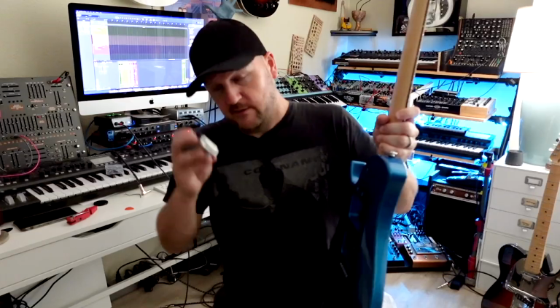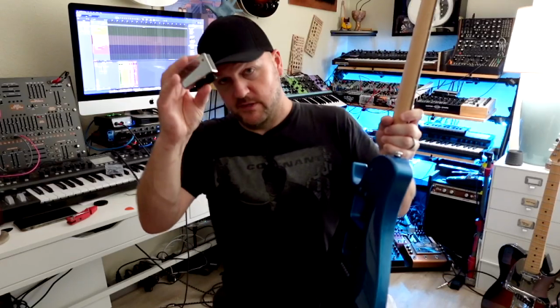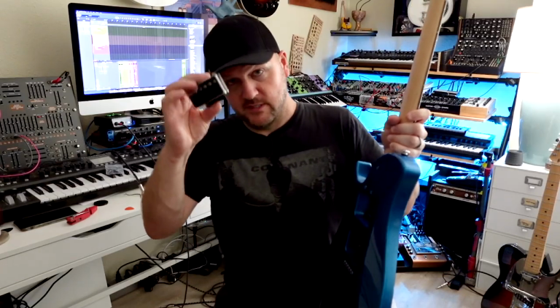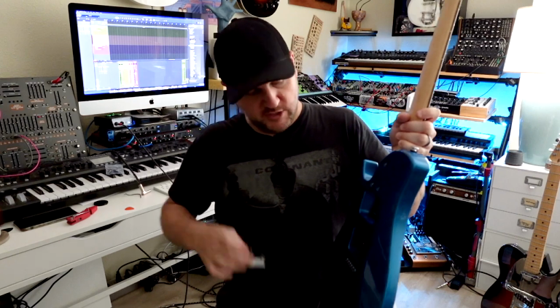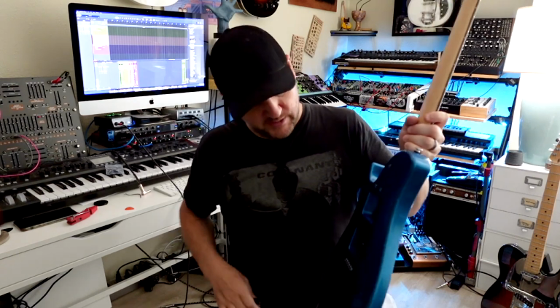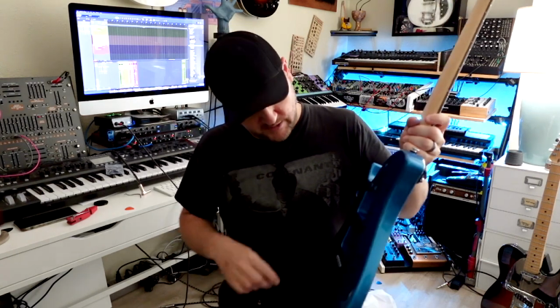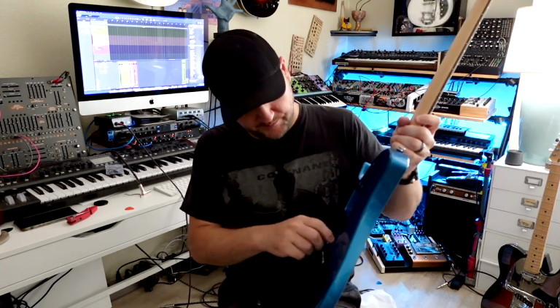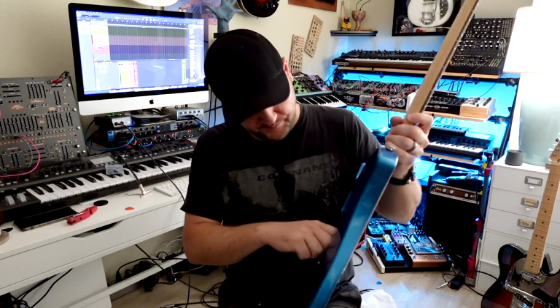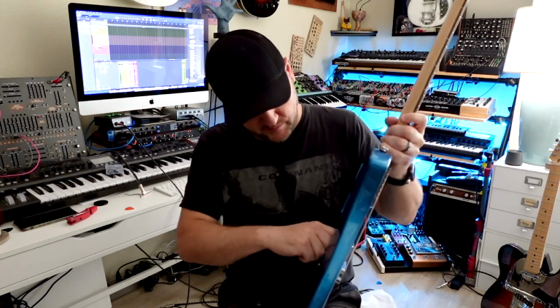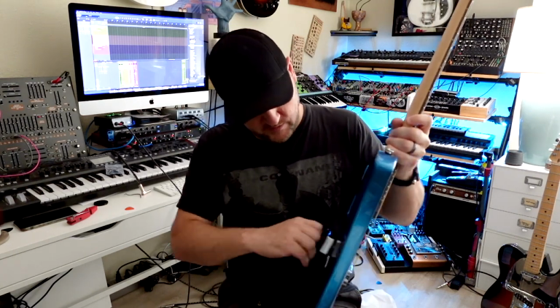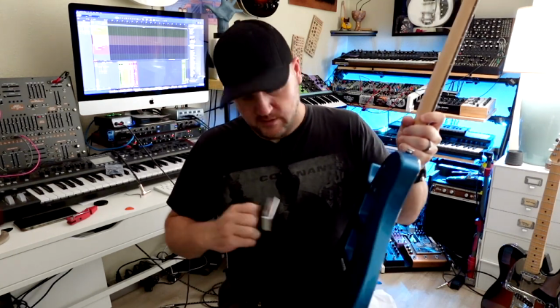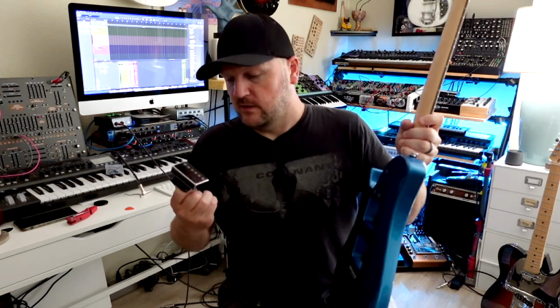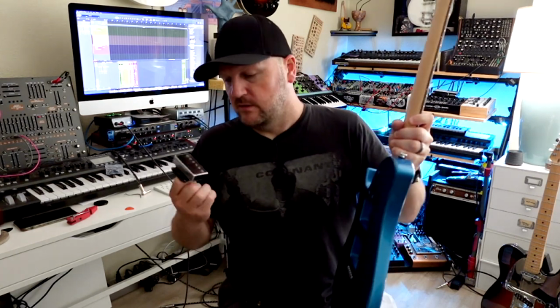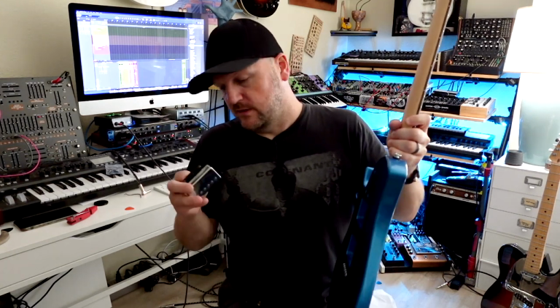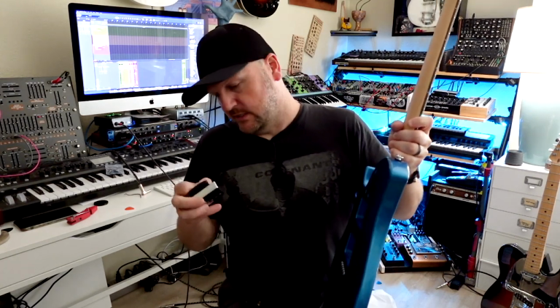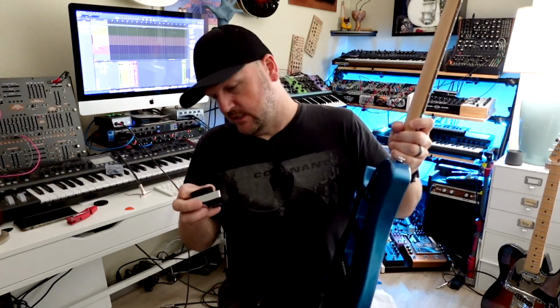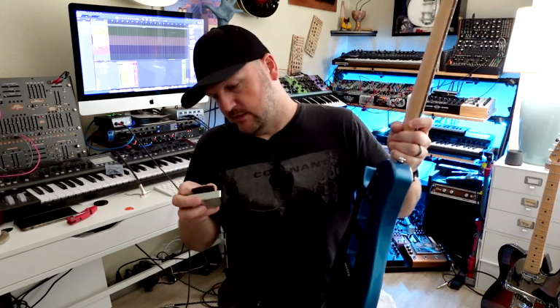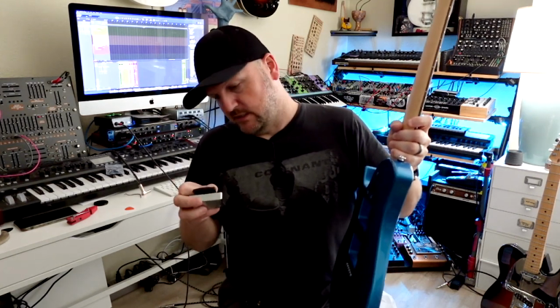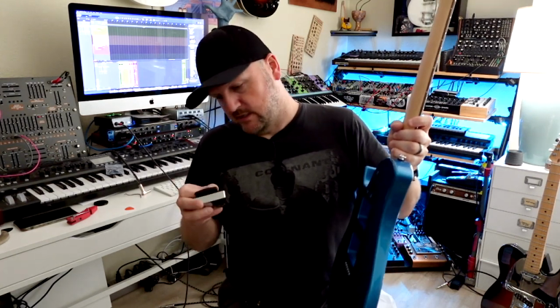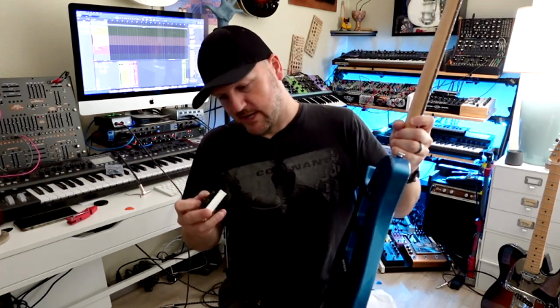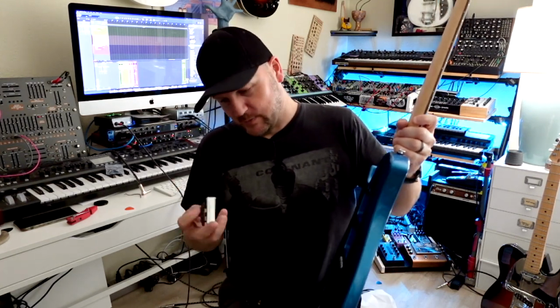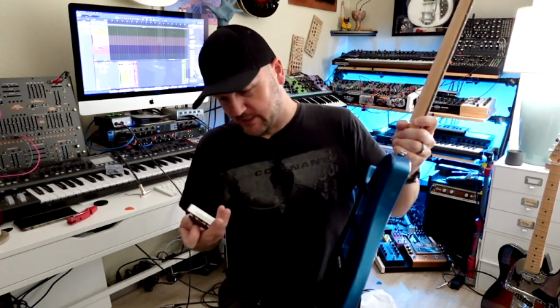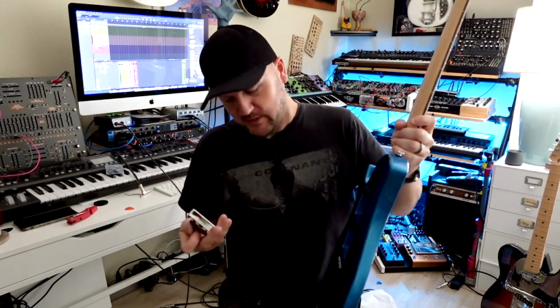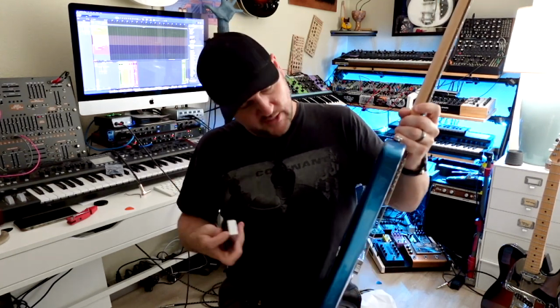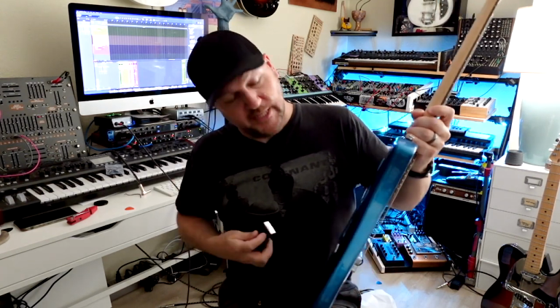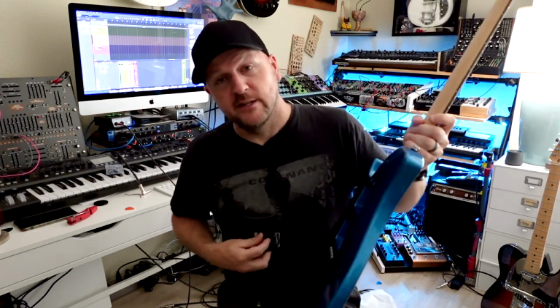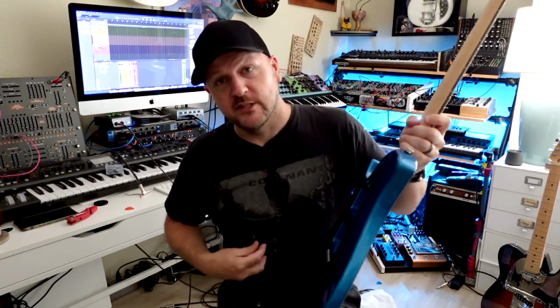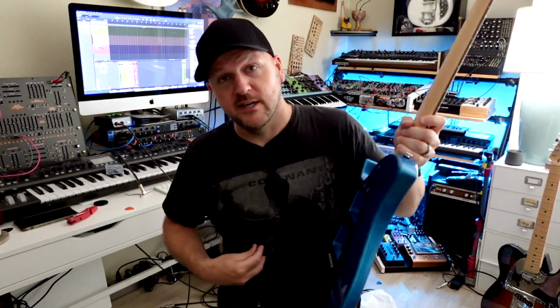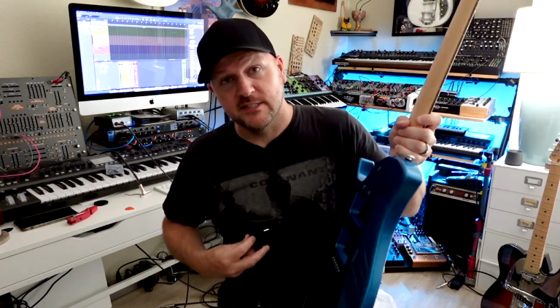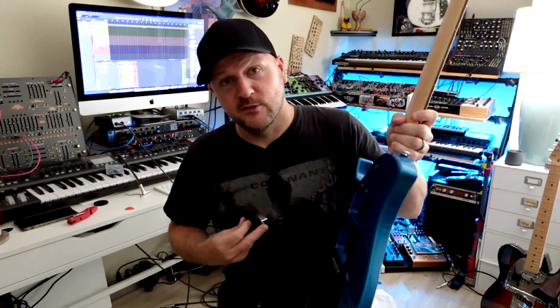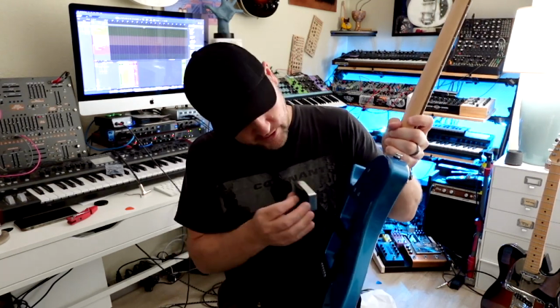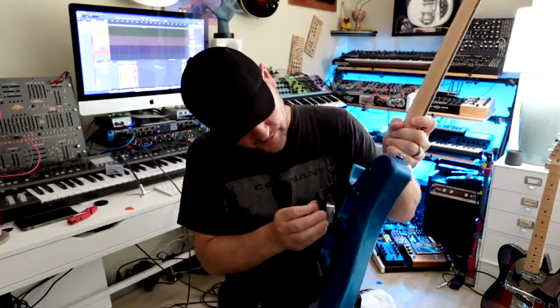This is the bridge pickup. This is the neck pickup. Glad I looked at that because I had those backwards.